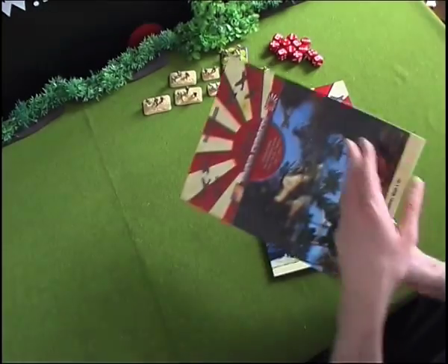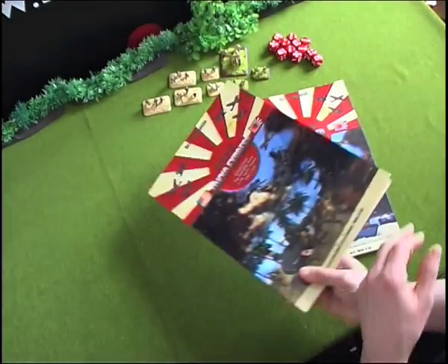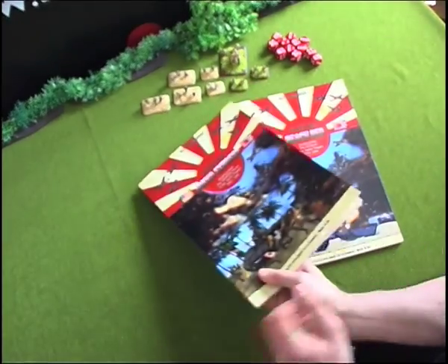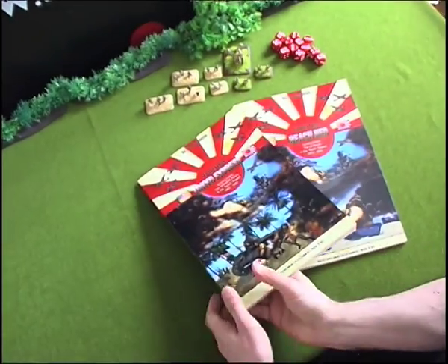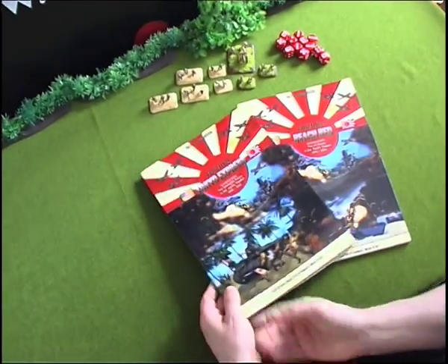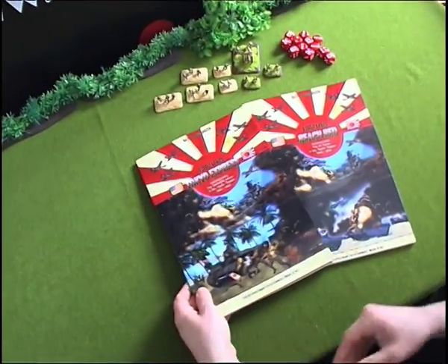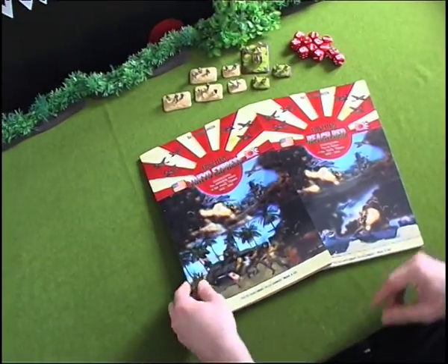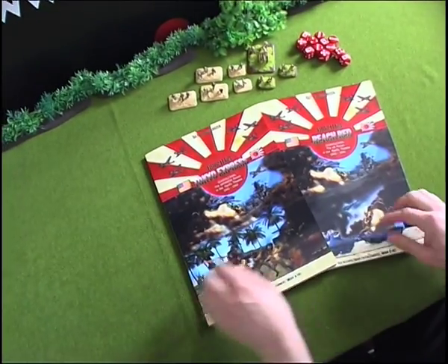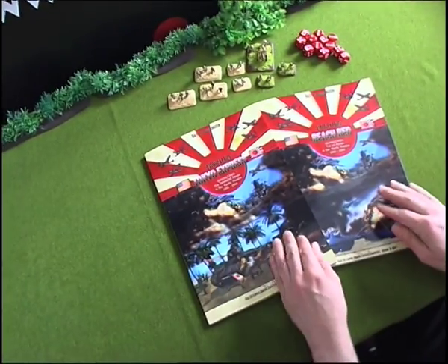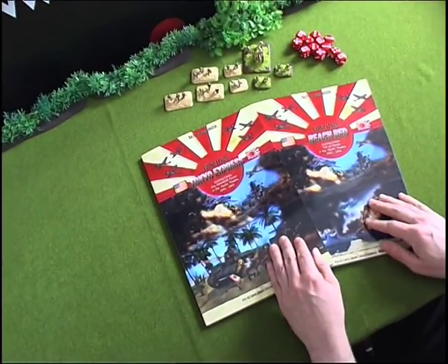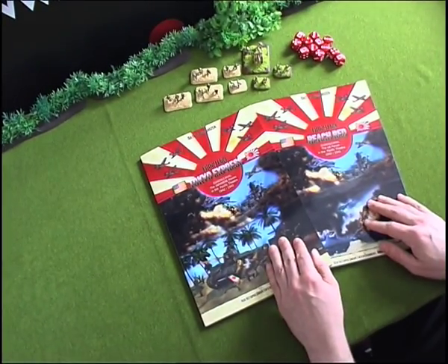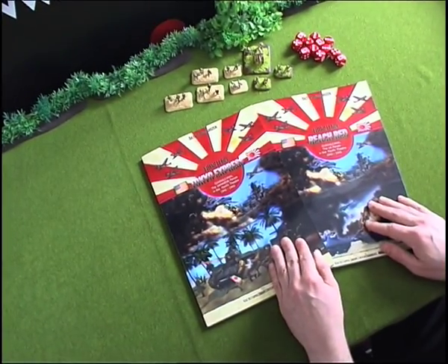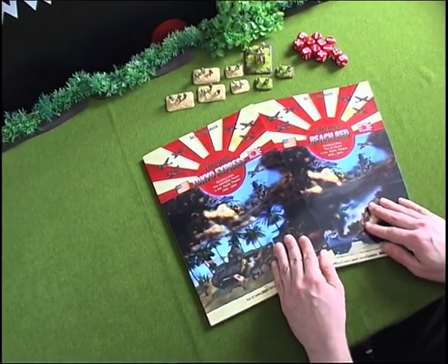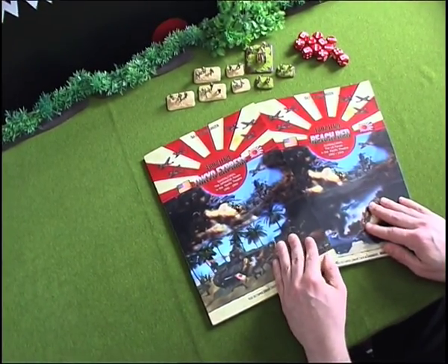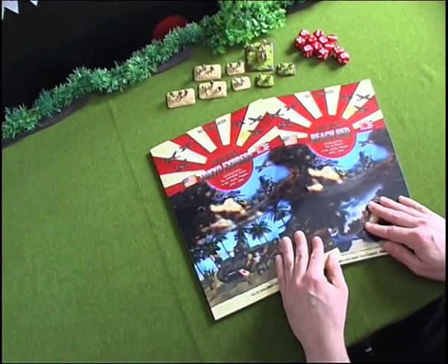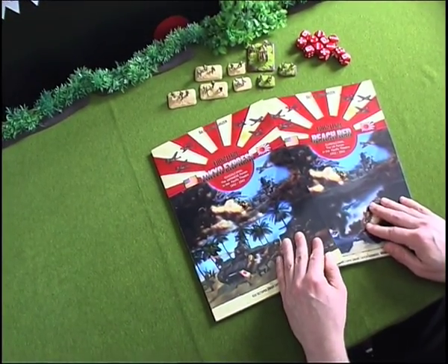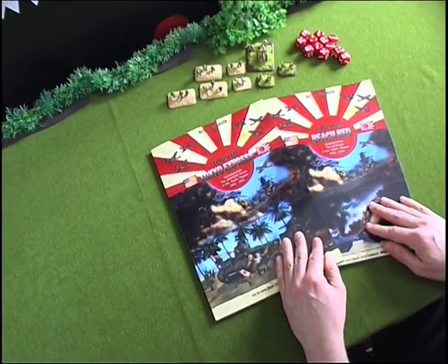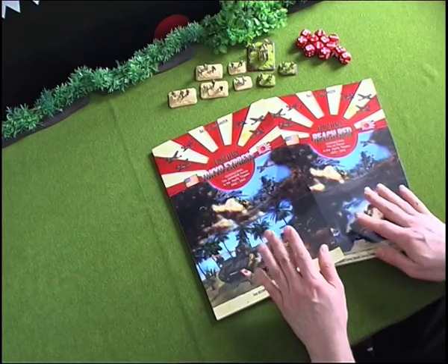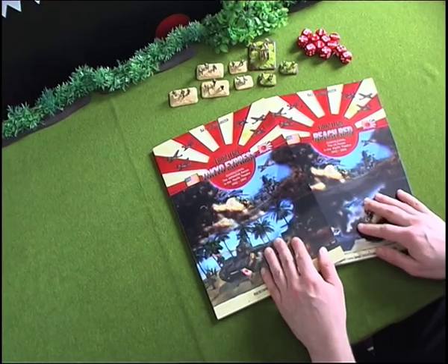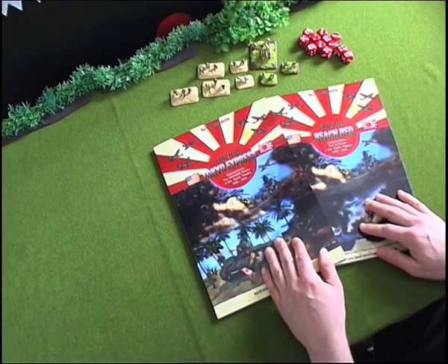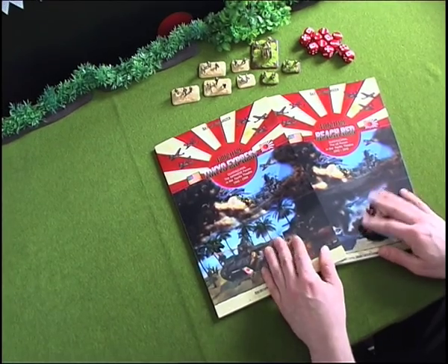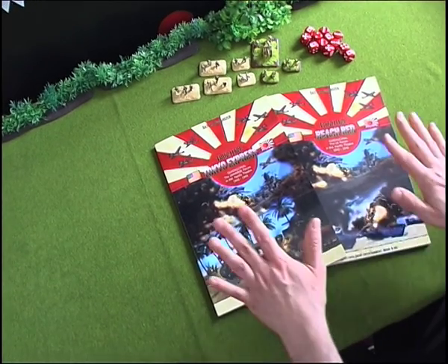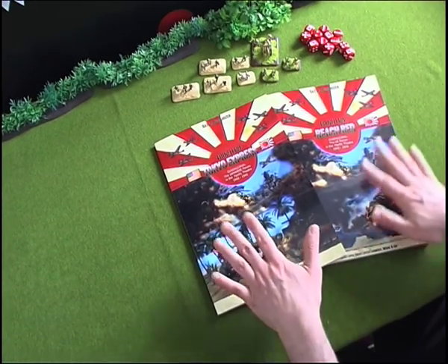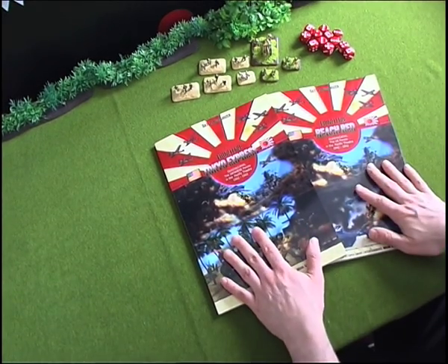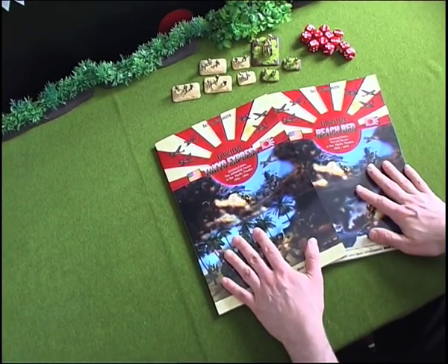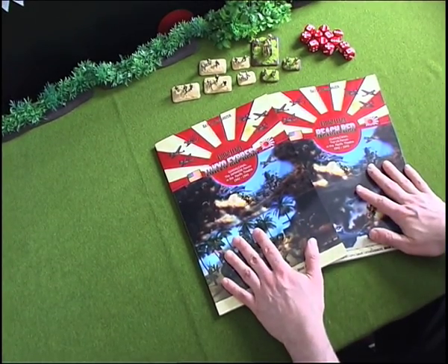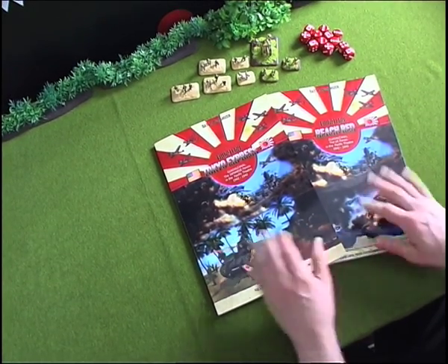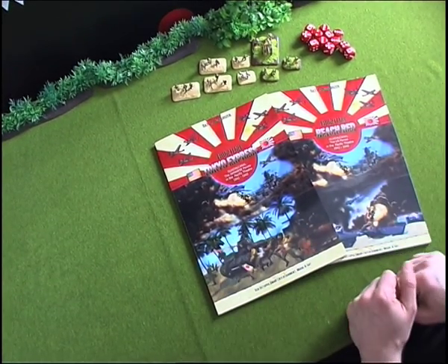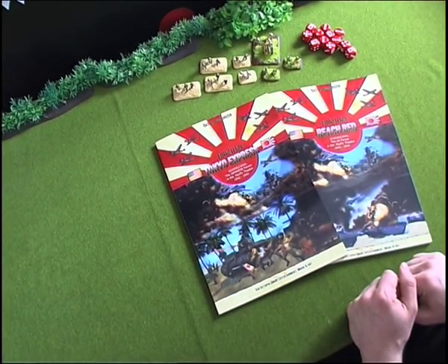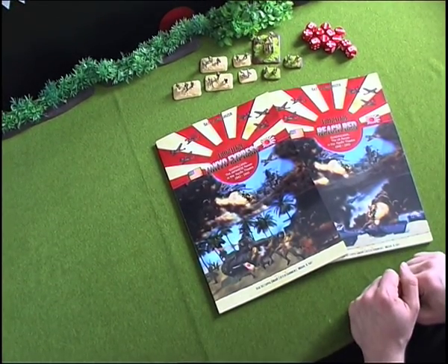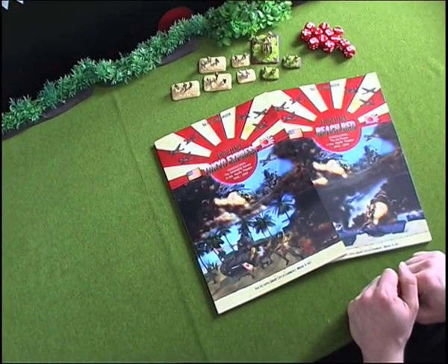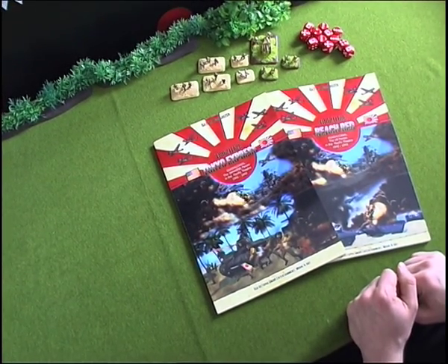There is a lot of background information. We will go into detail with both books in separate videos. This is a short introduction — both books are now available and for sale. Thank you.